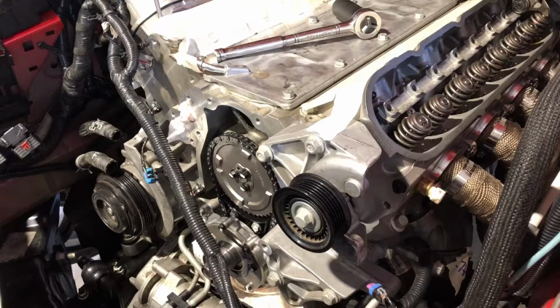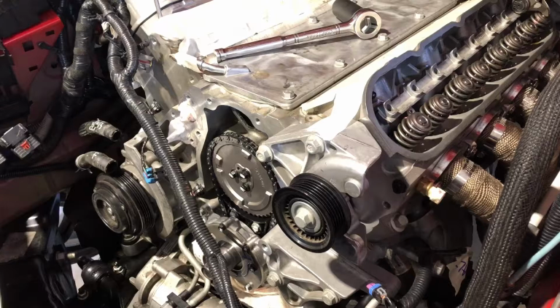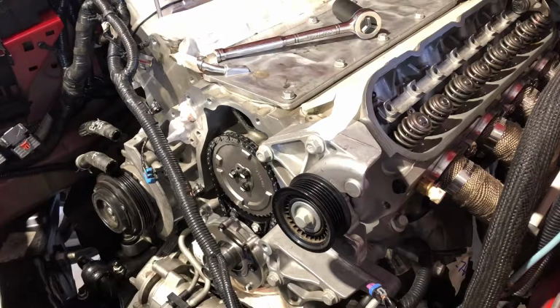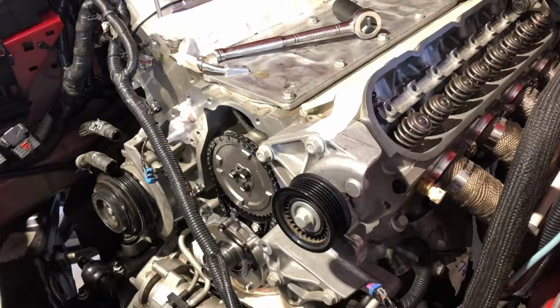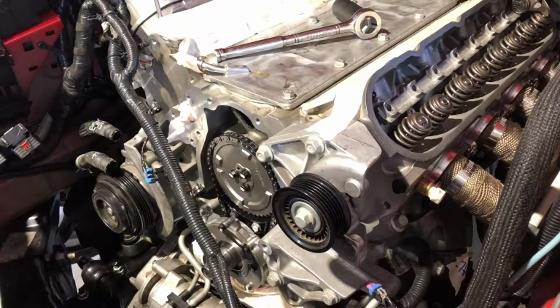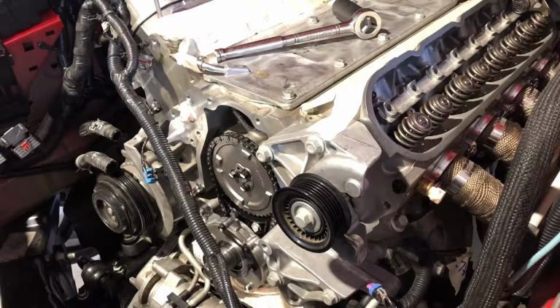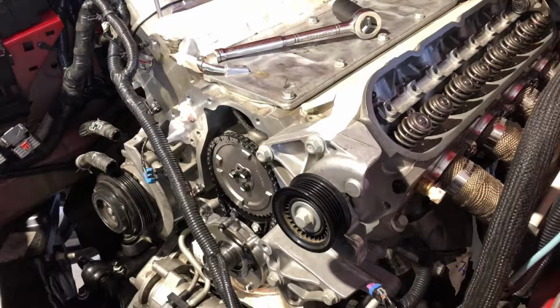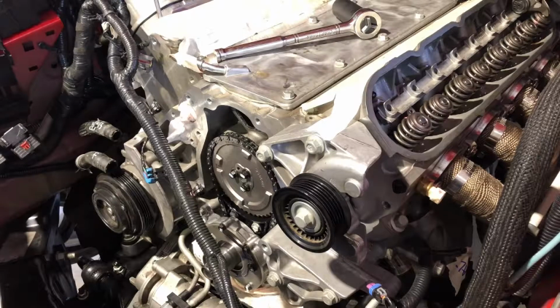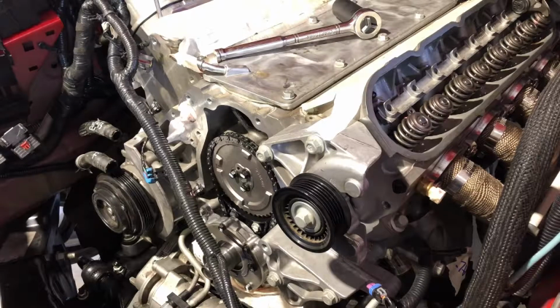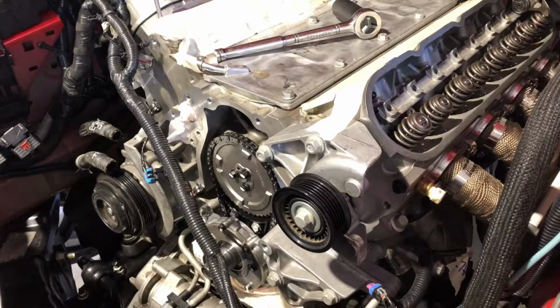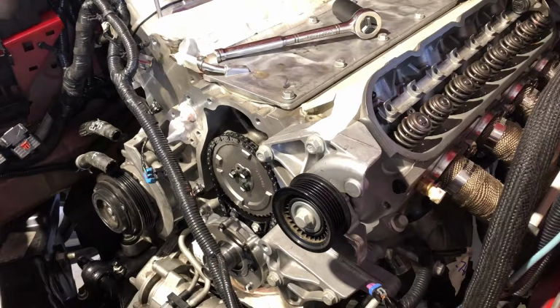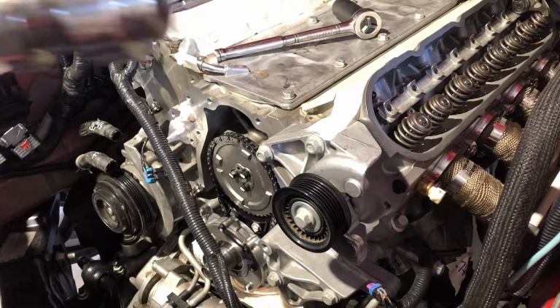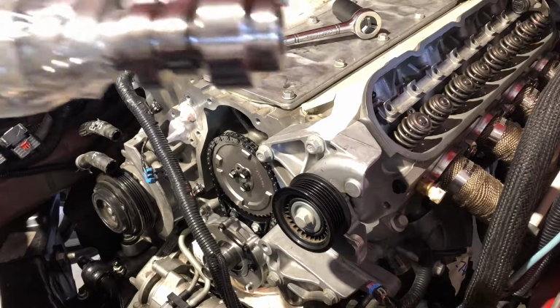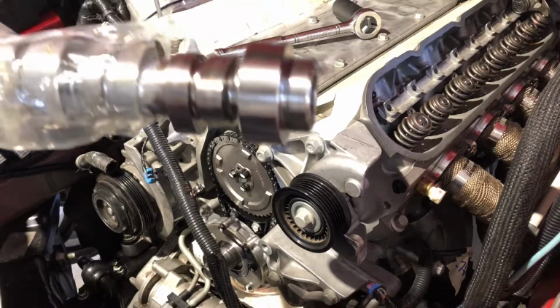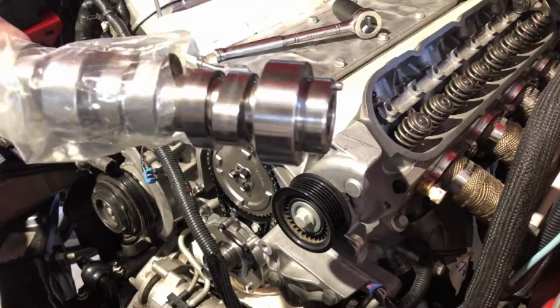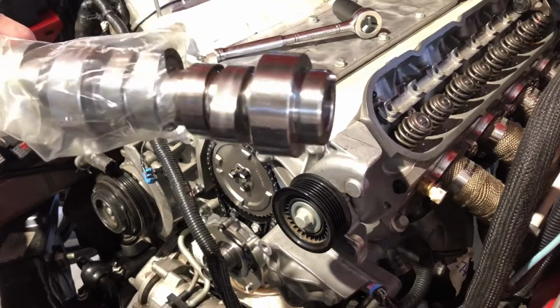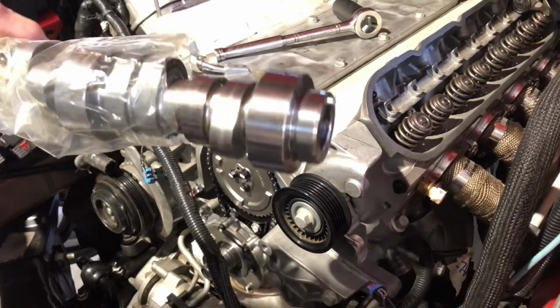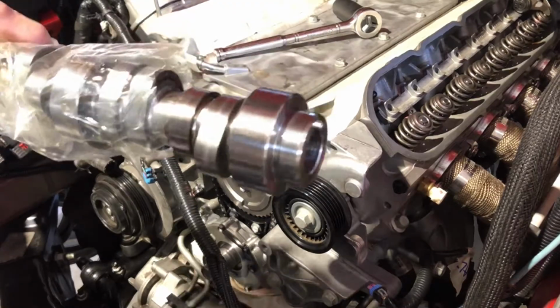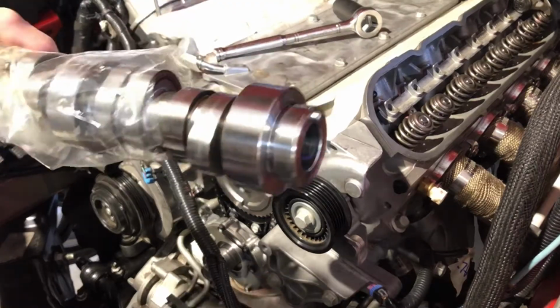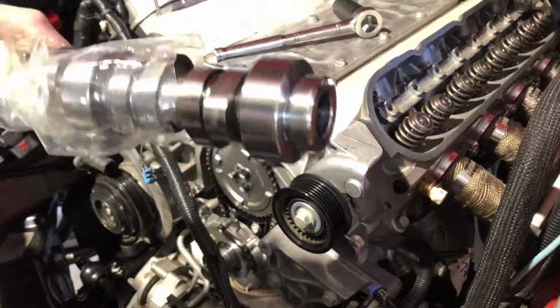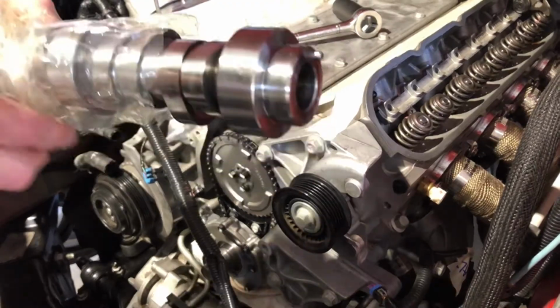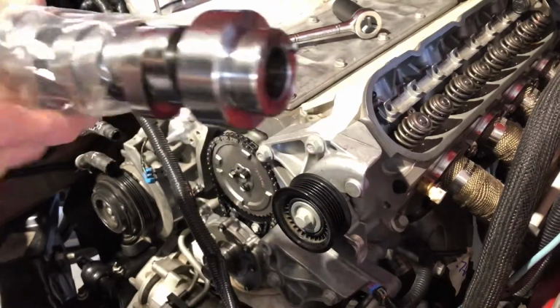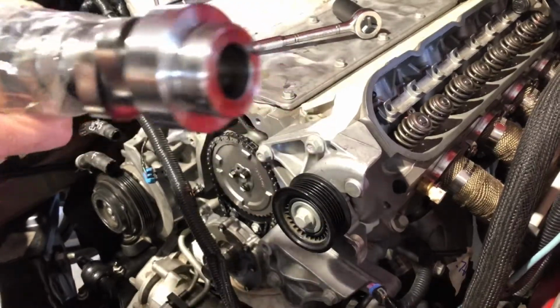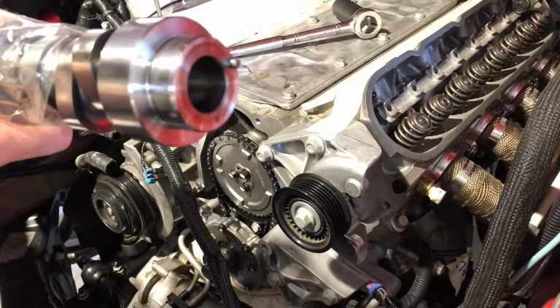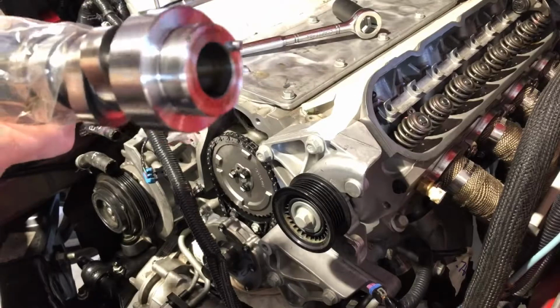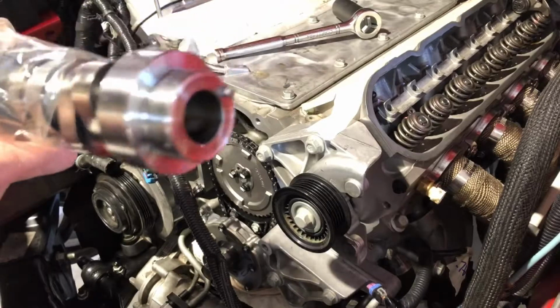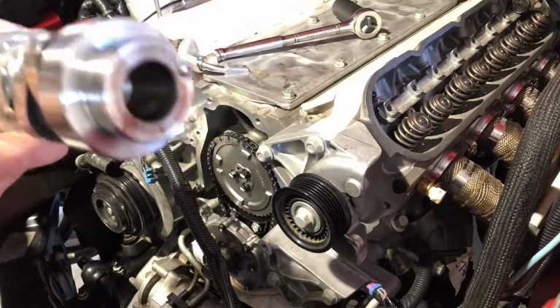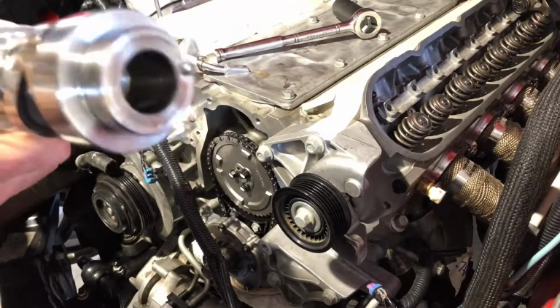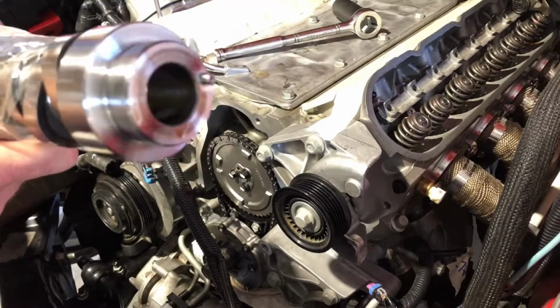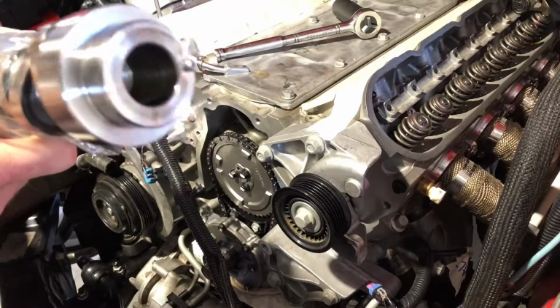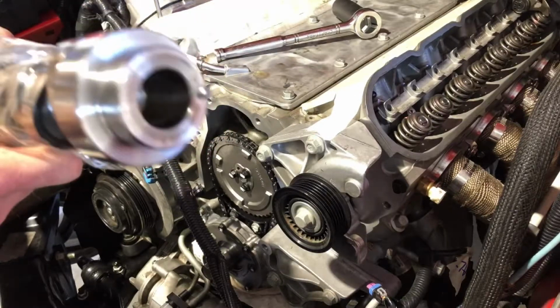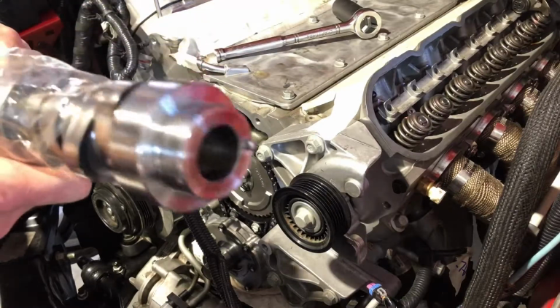Hey everybody, welcome back to the channel. I wanted to show you an easy way to find base circle.